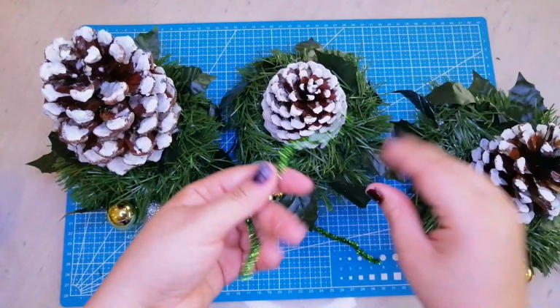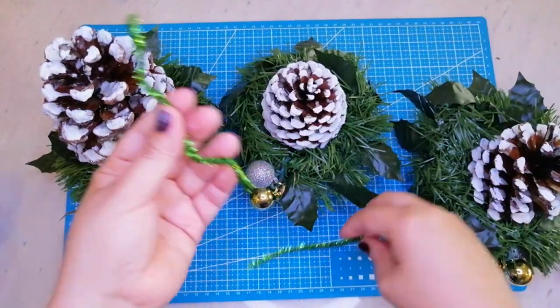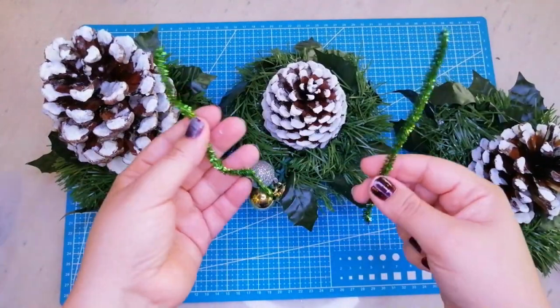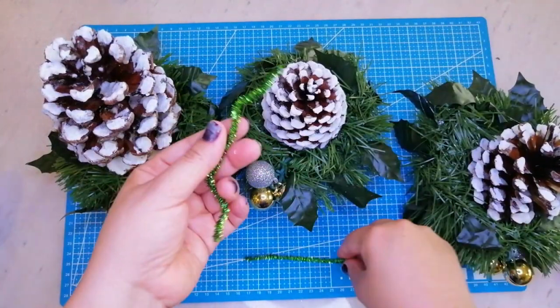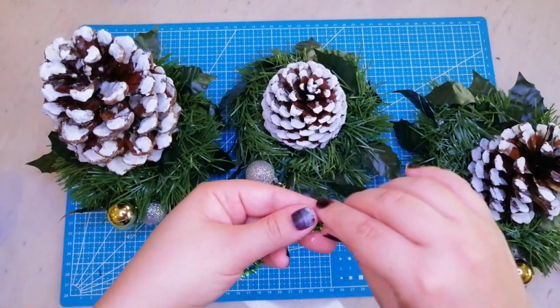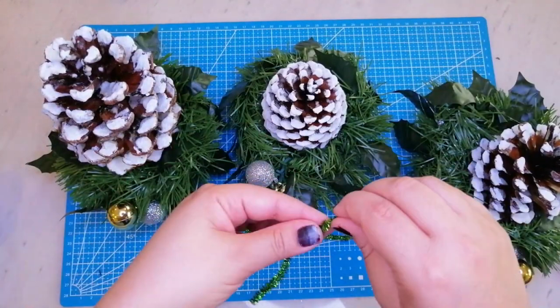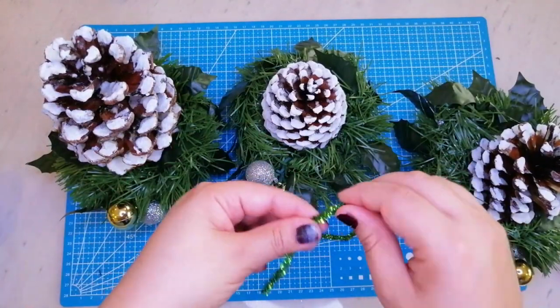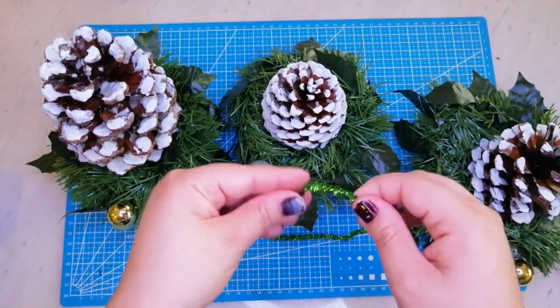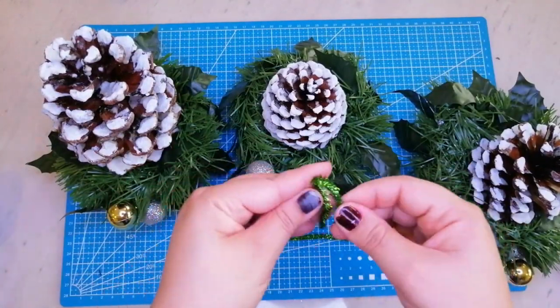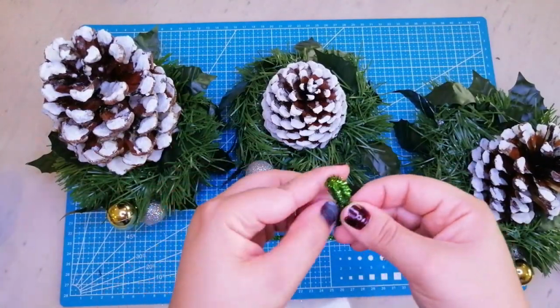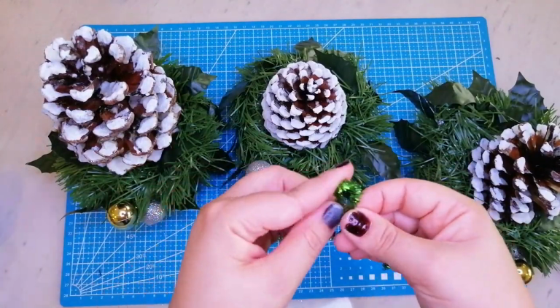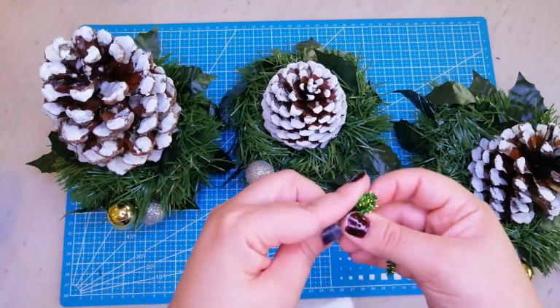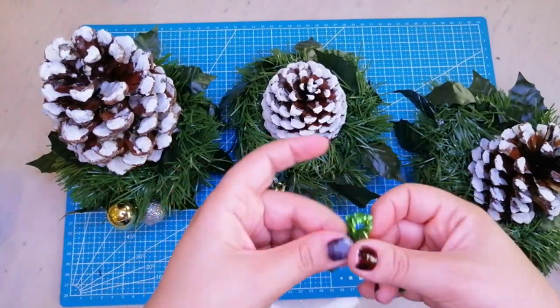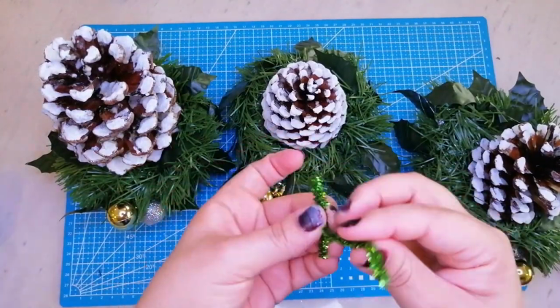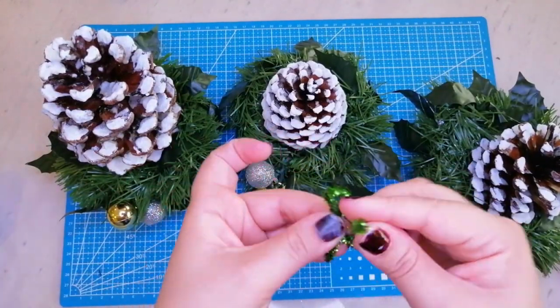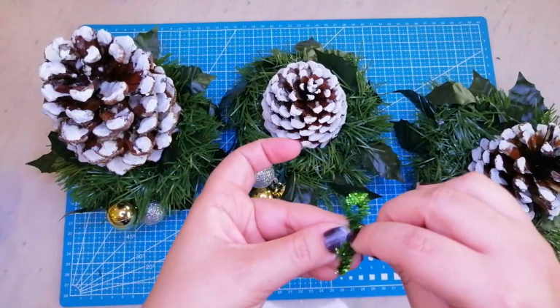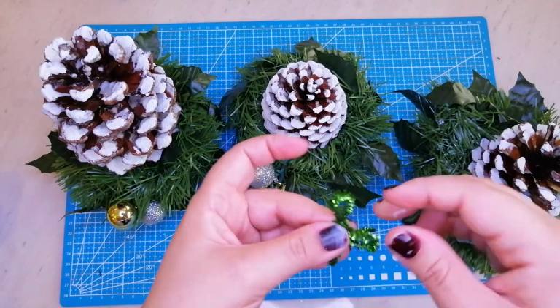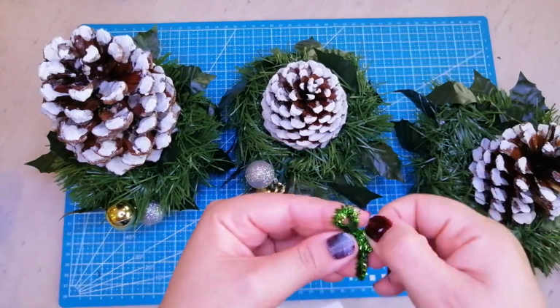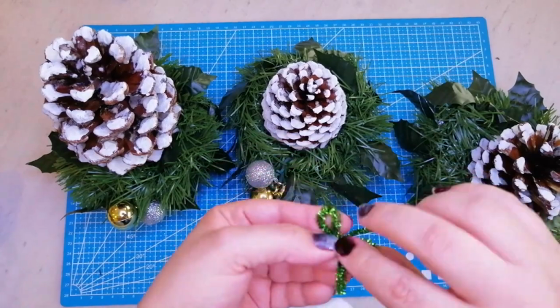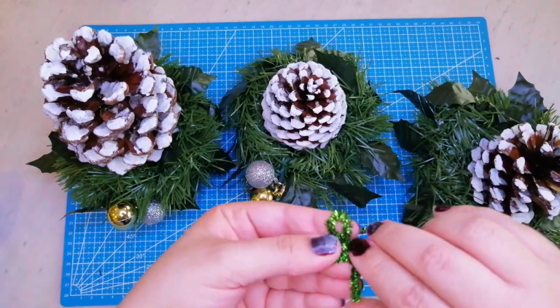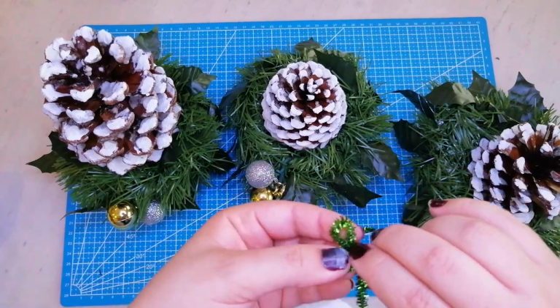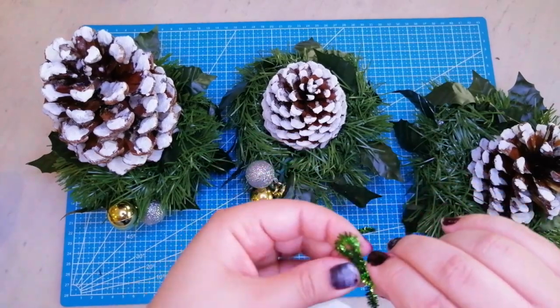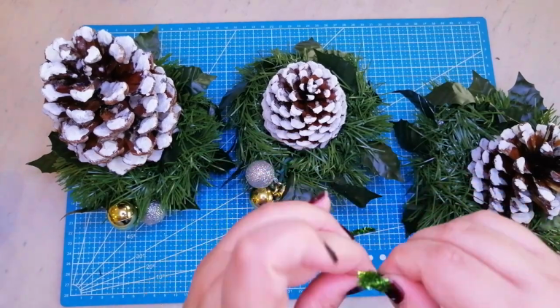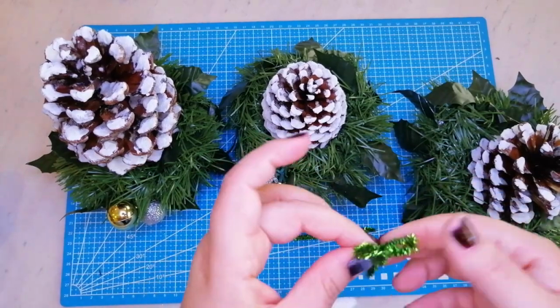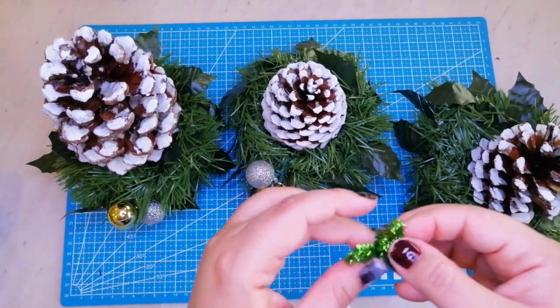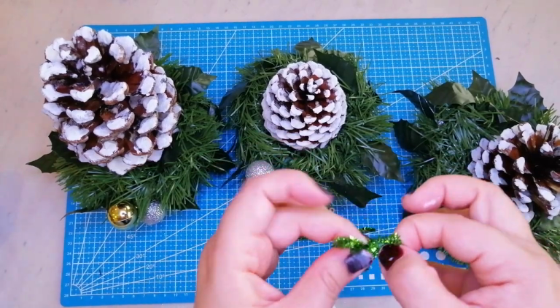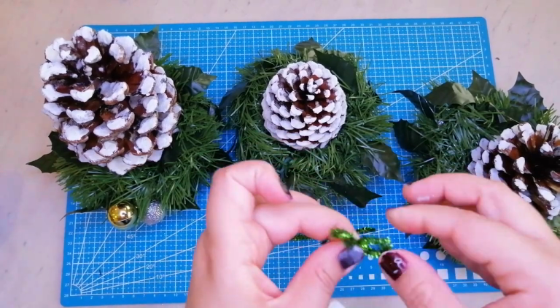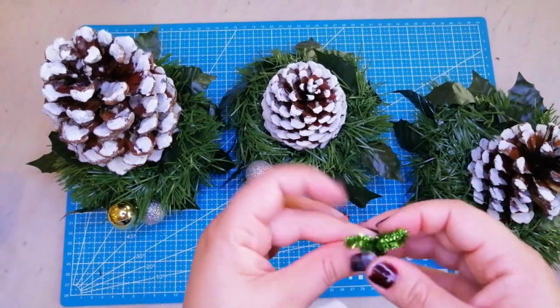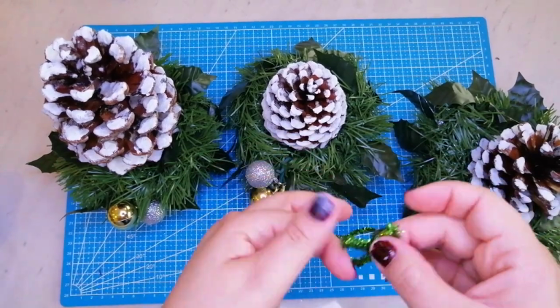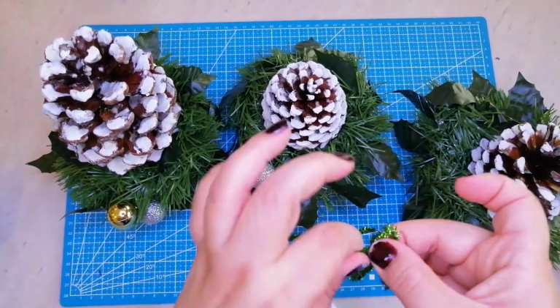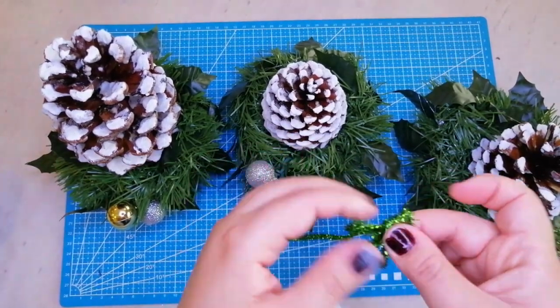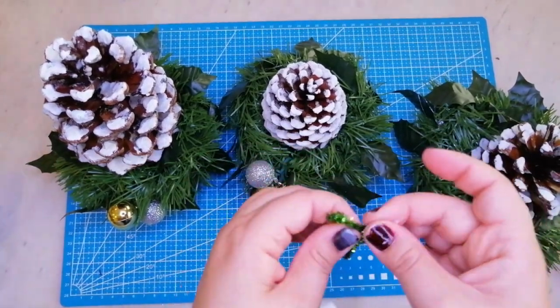Con estas guirnaldas finitas de alambre haré pequeños lazos para poner en las puntas de las piñitas.